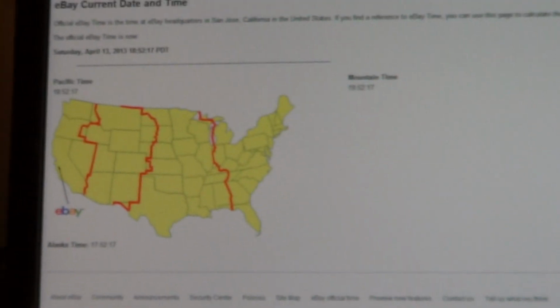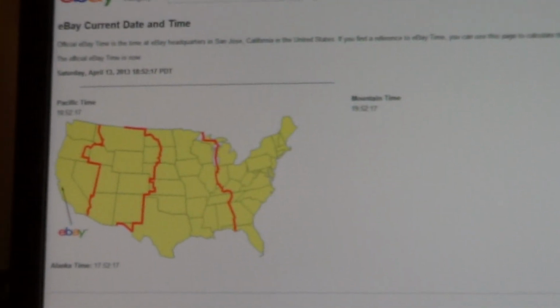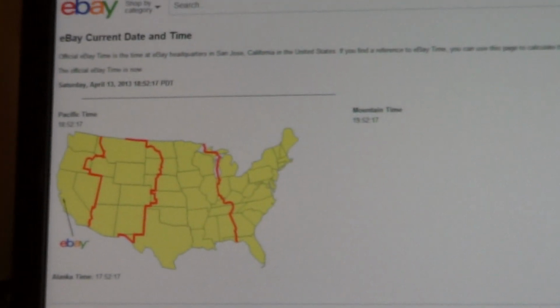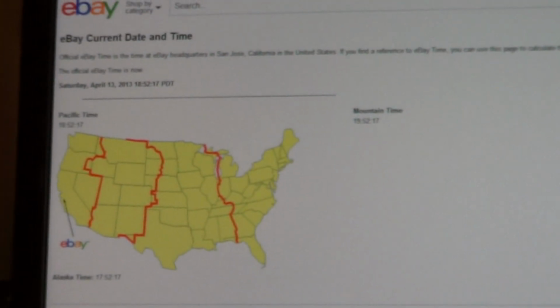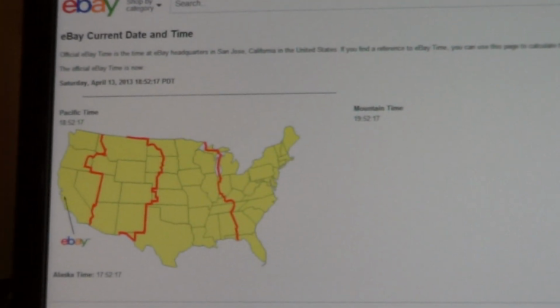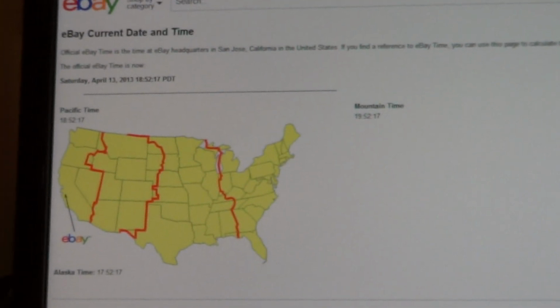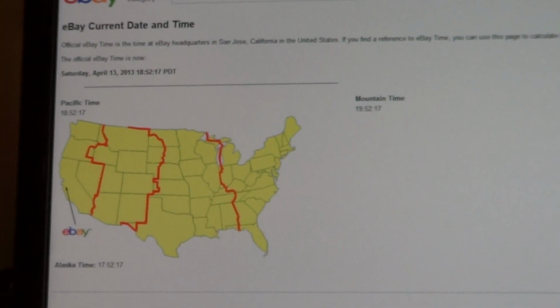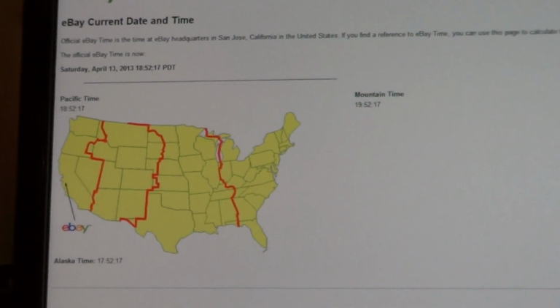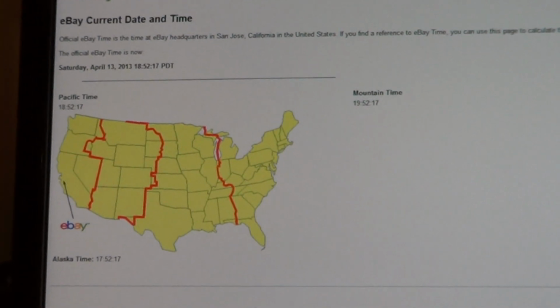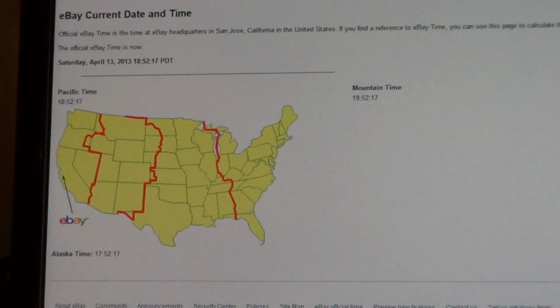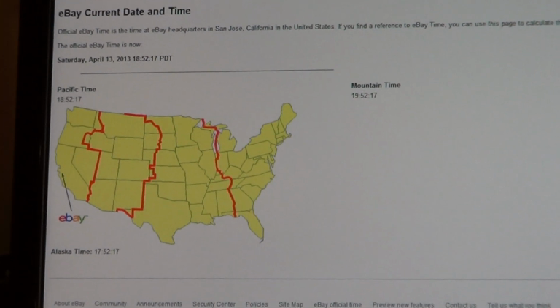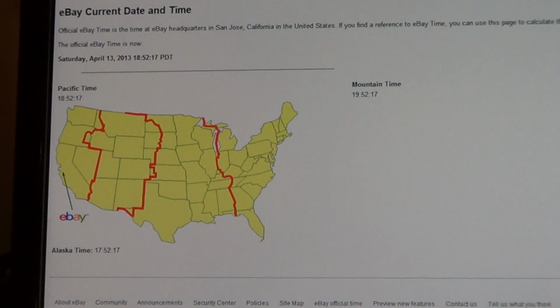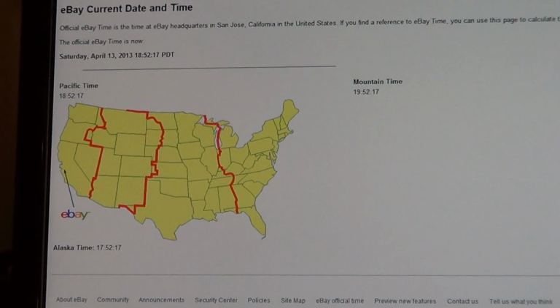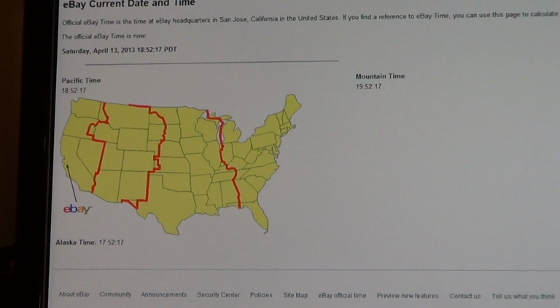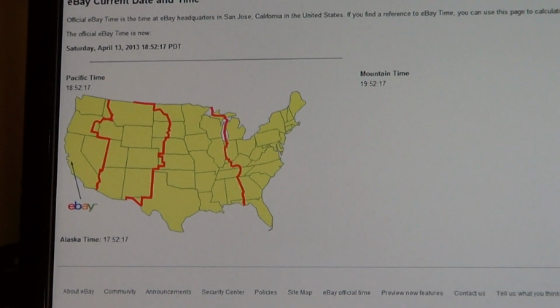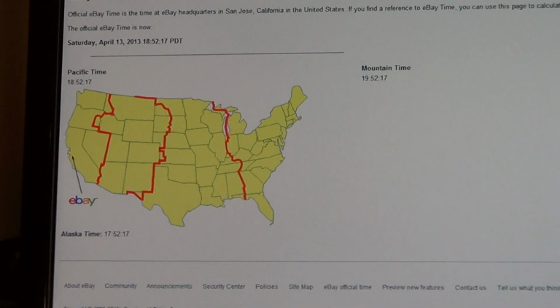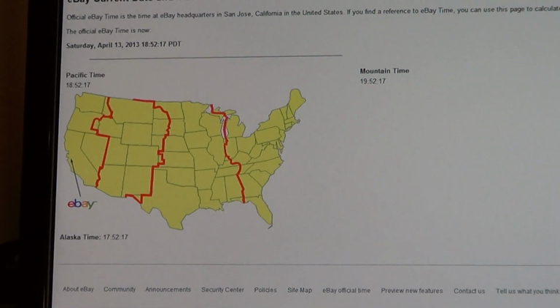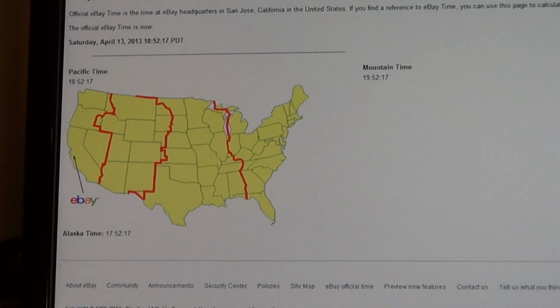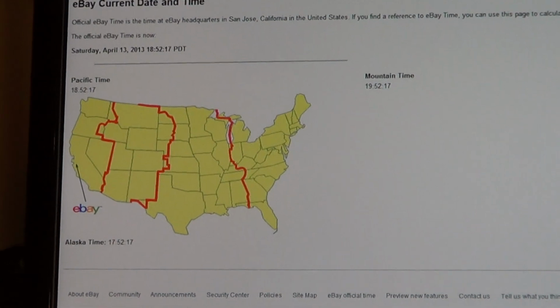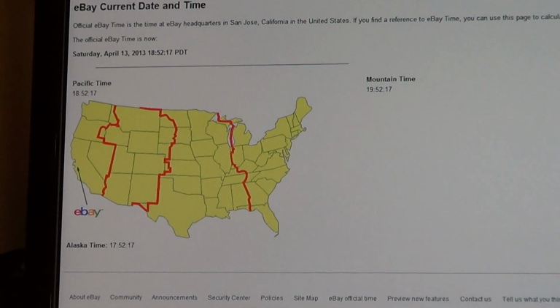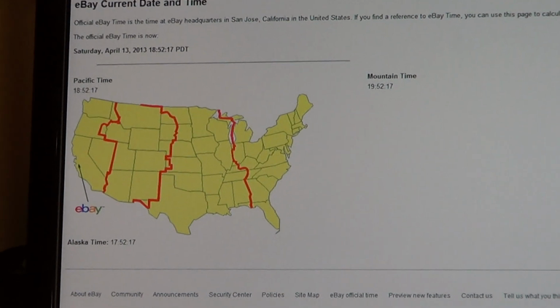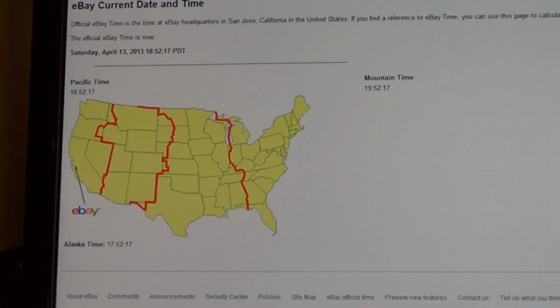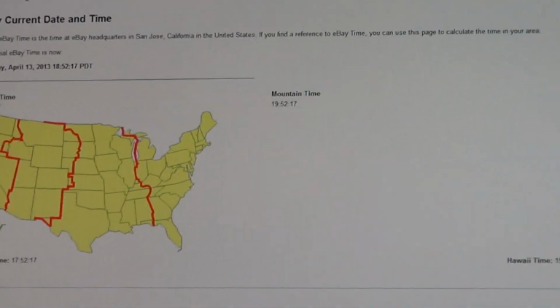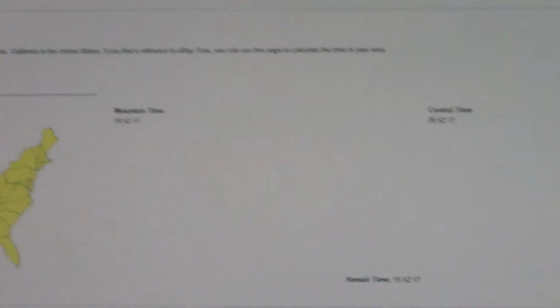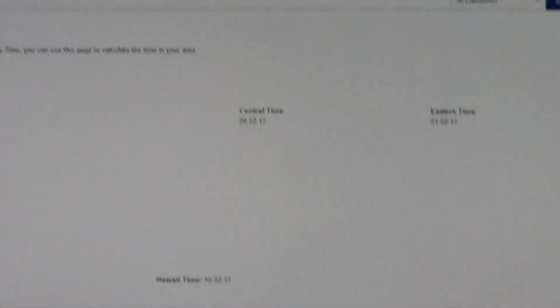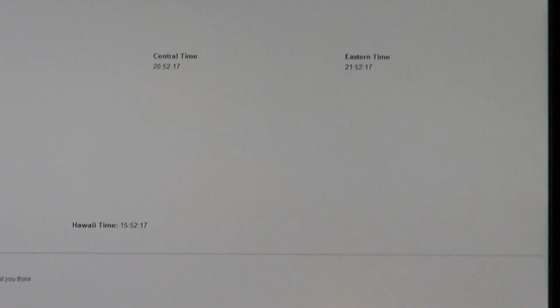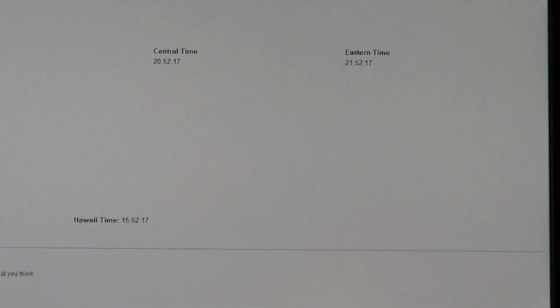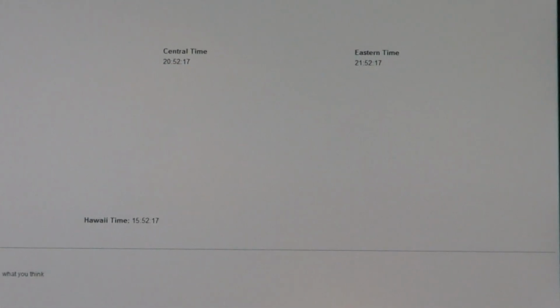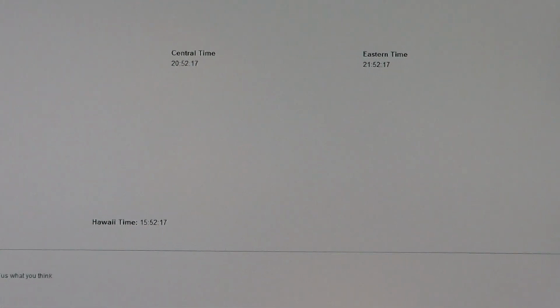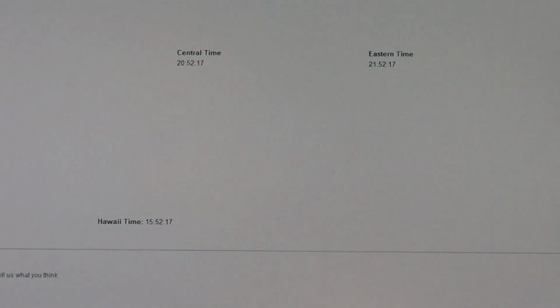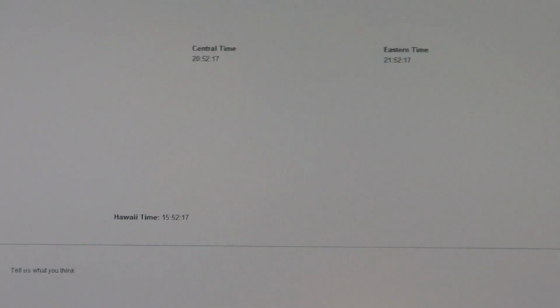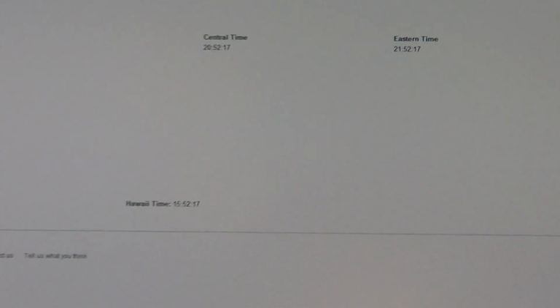It is Saturday, April 13th, at 9:52 PM Eastern Time.